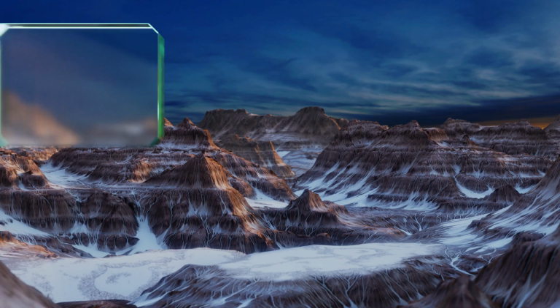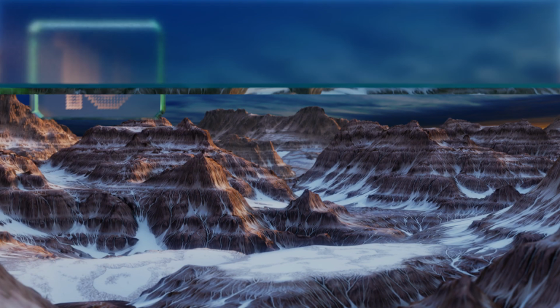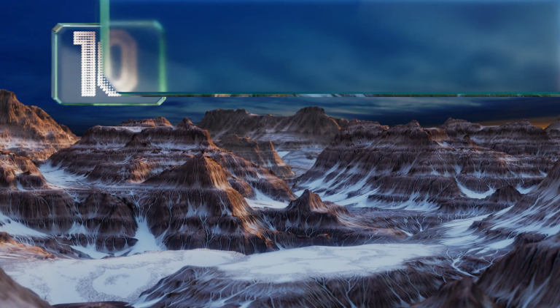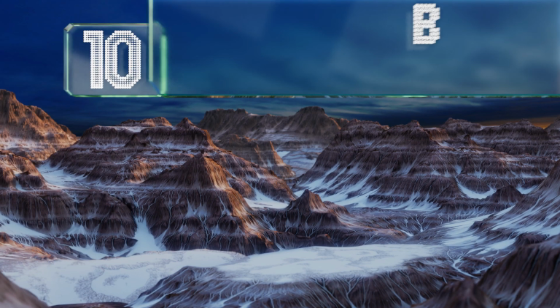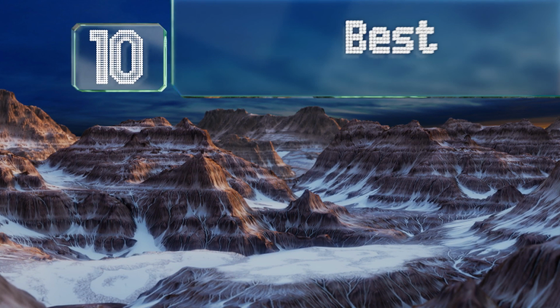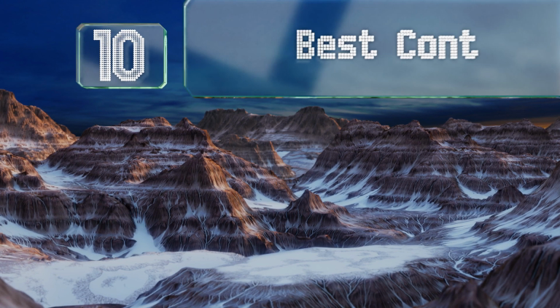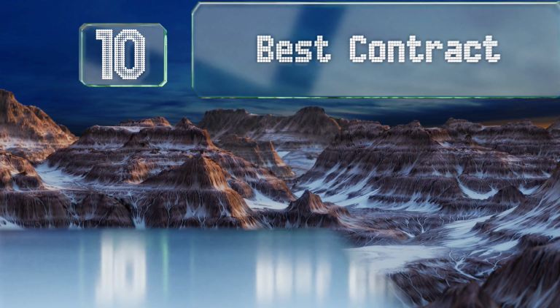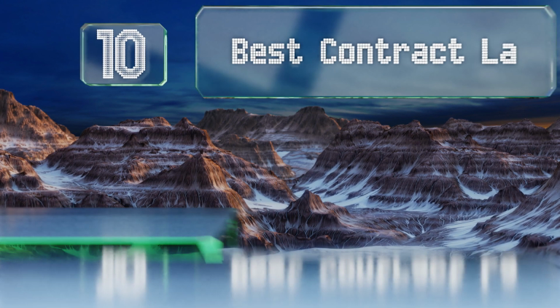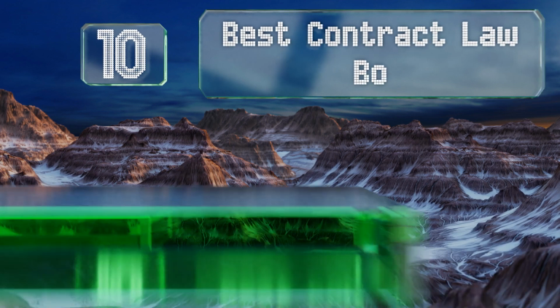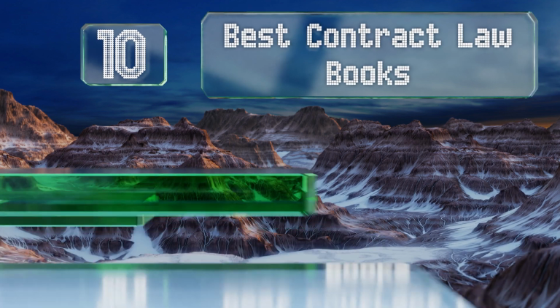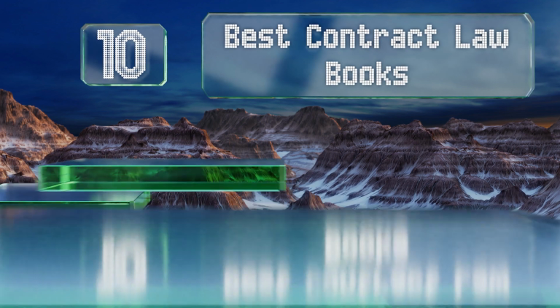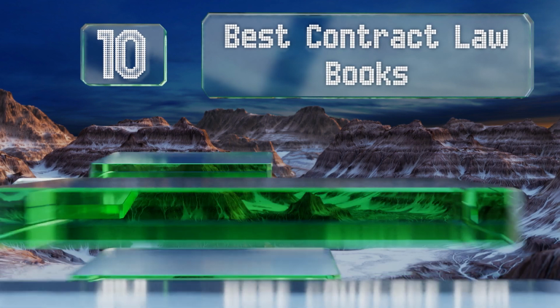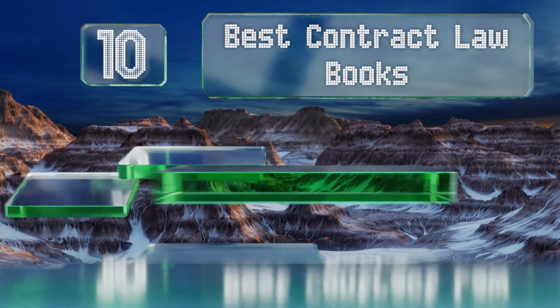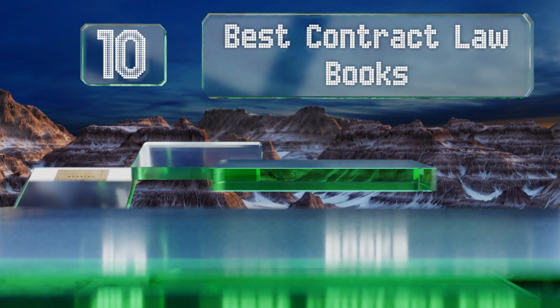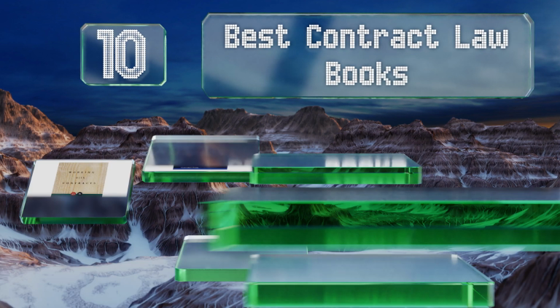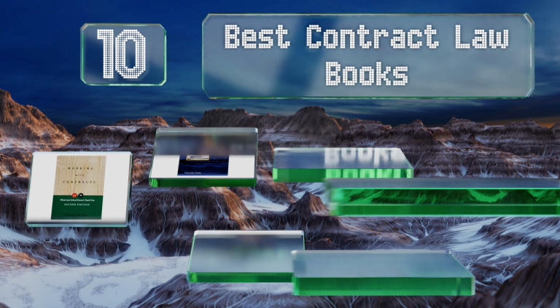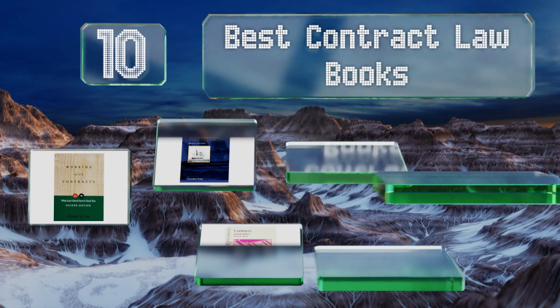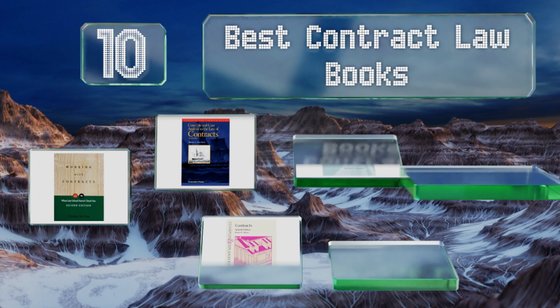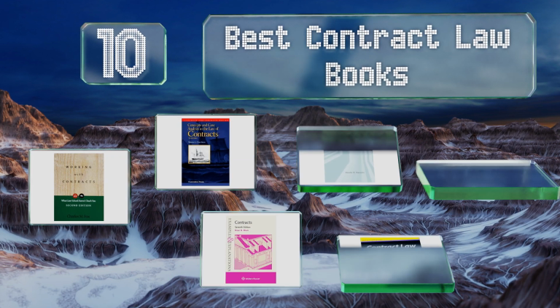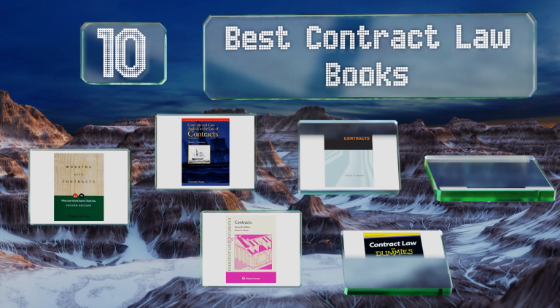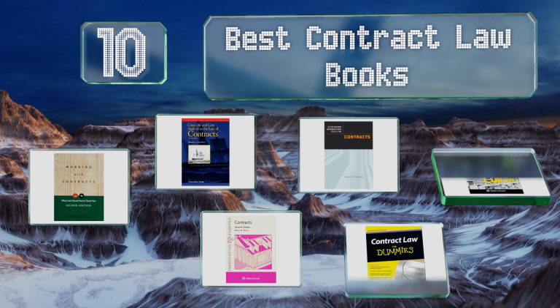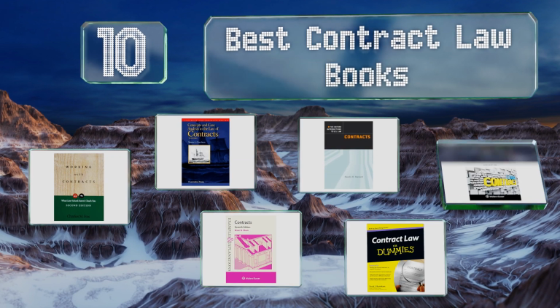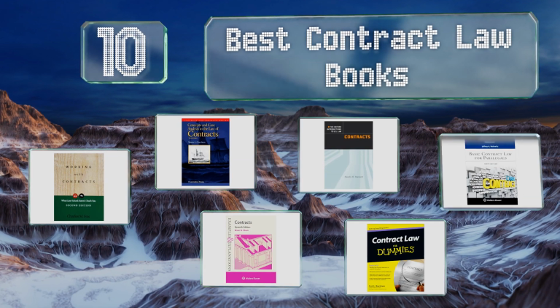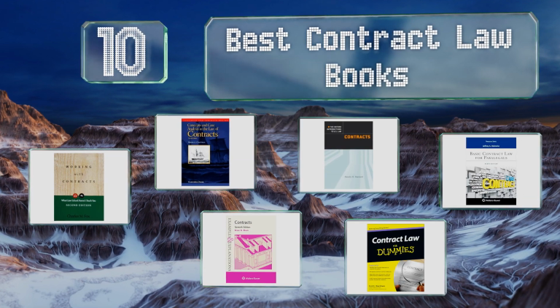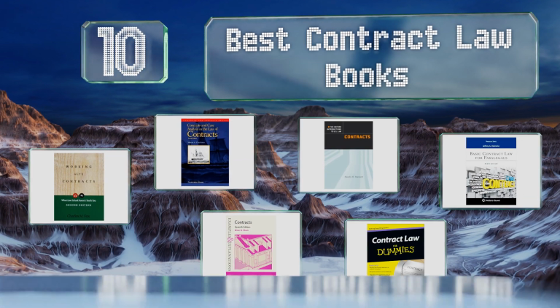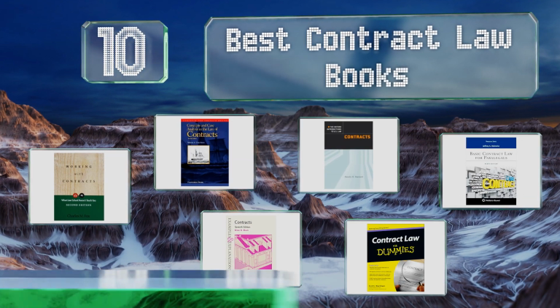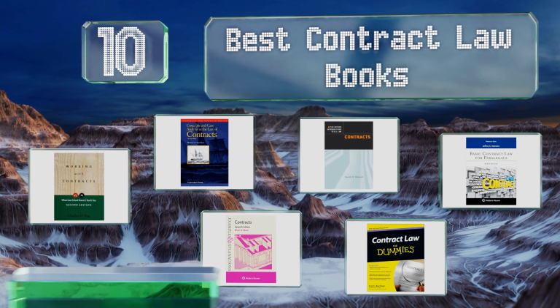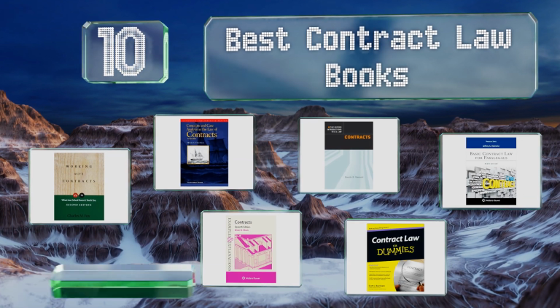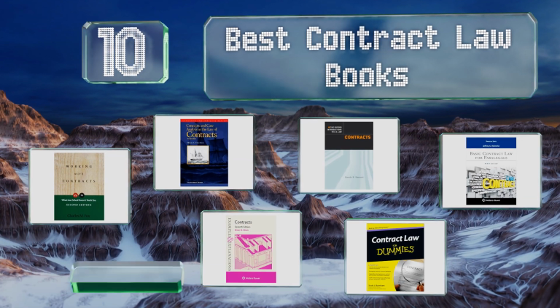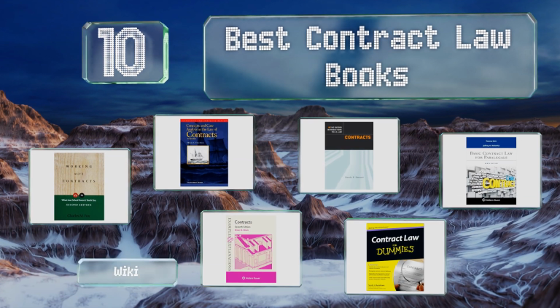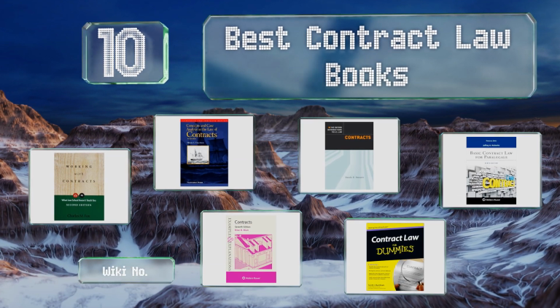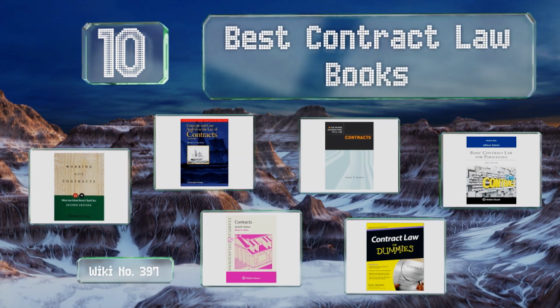EasyVid presents the 10 best contract law books. Let's get started with the list.